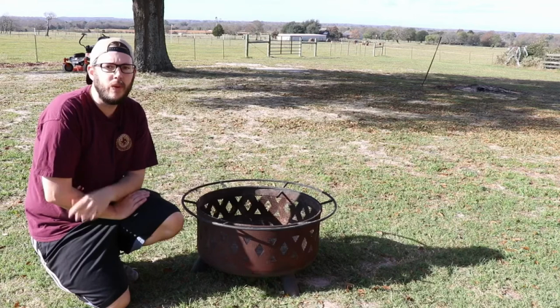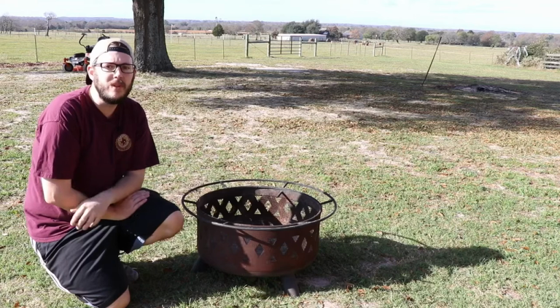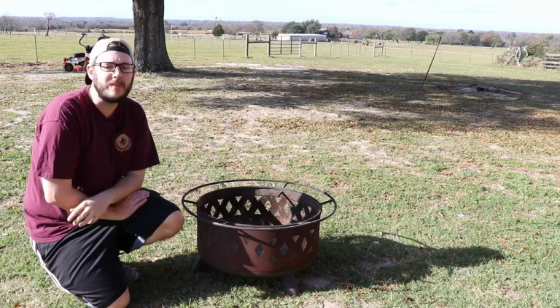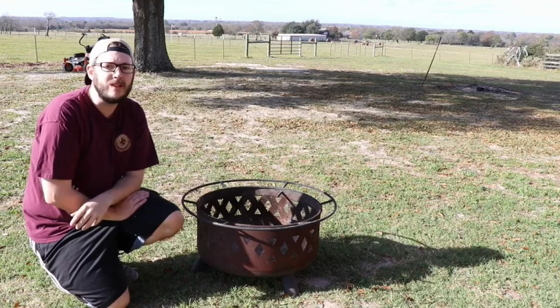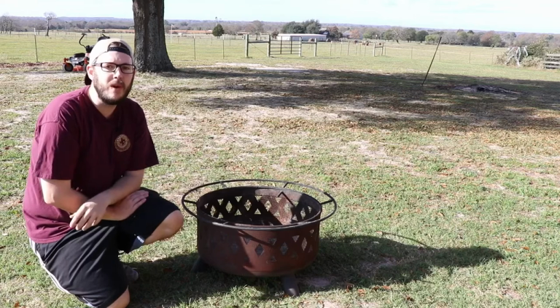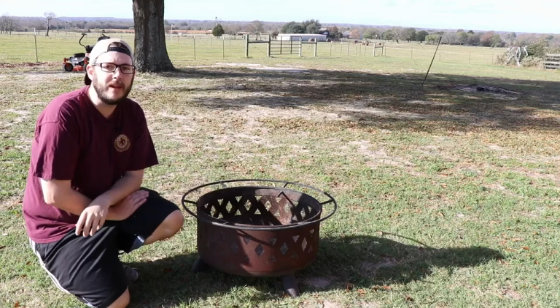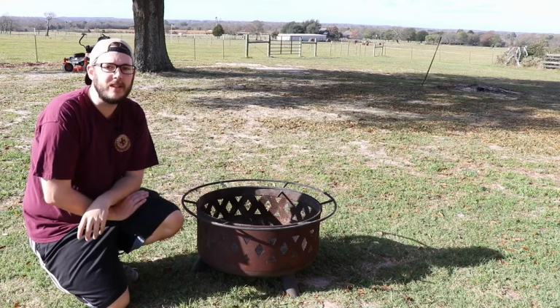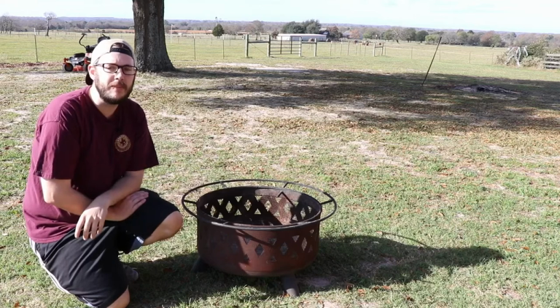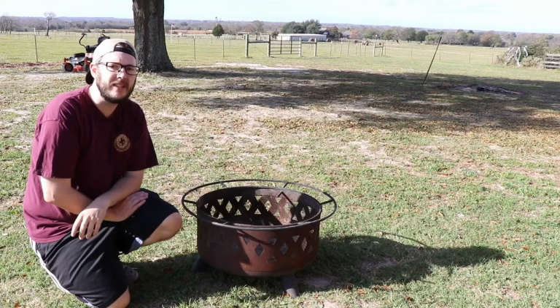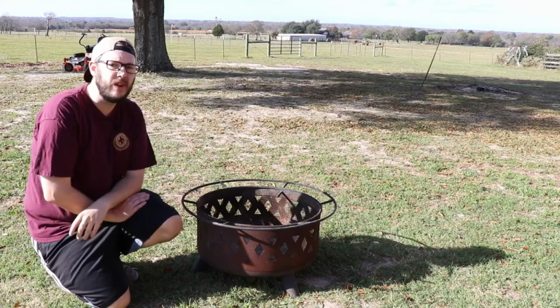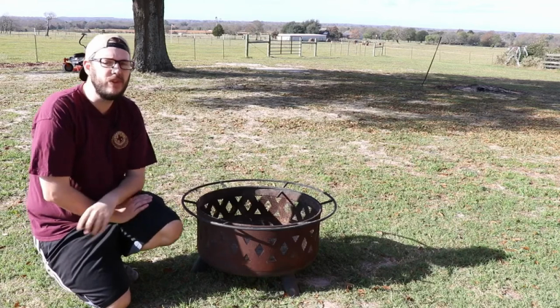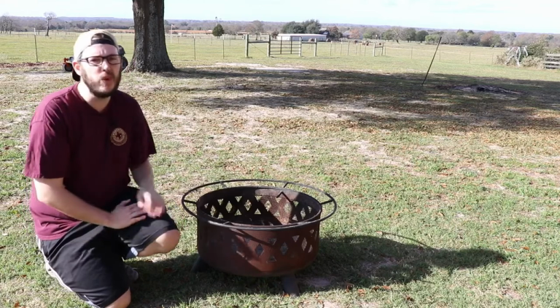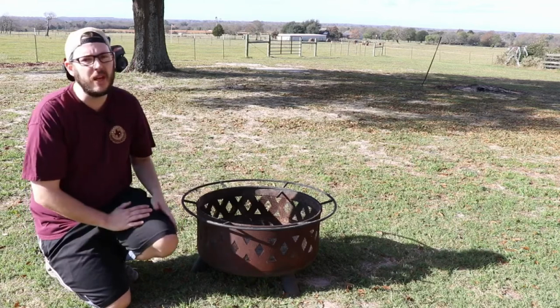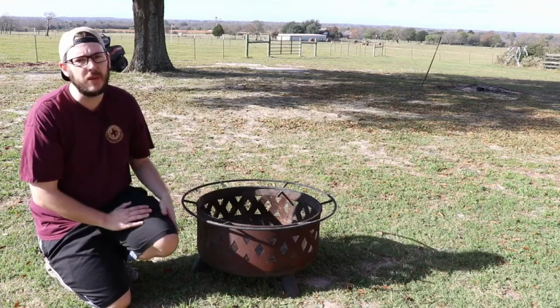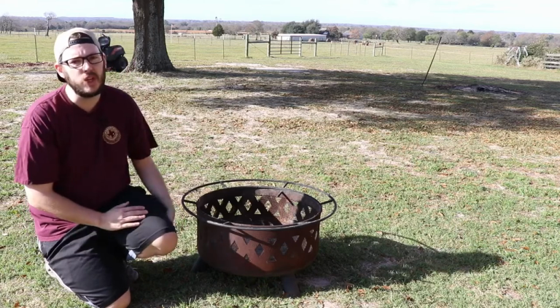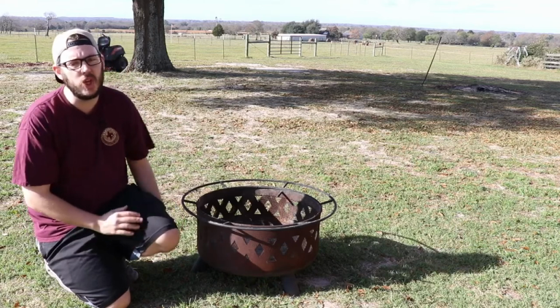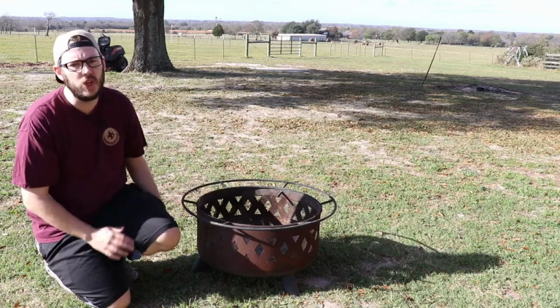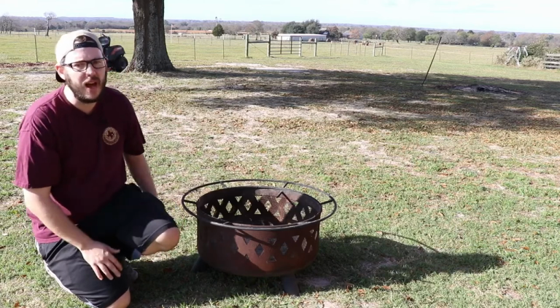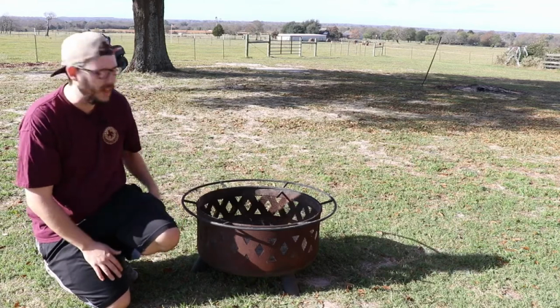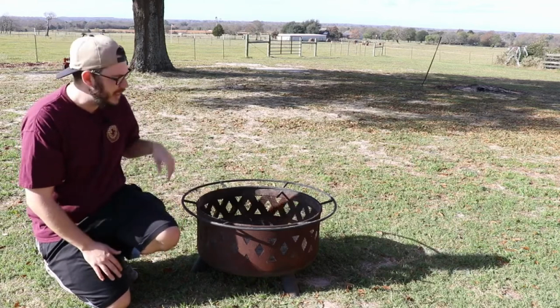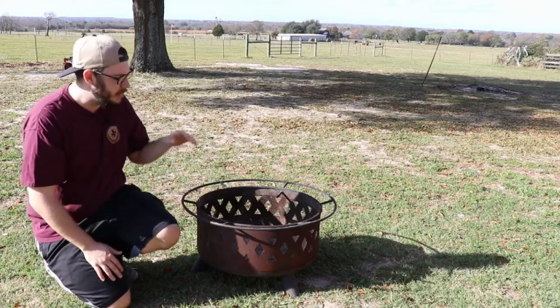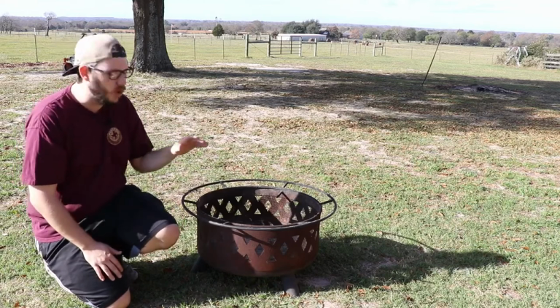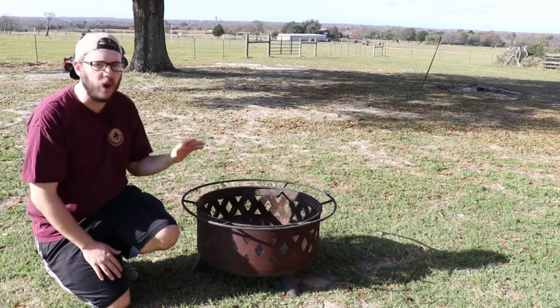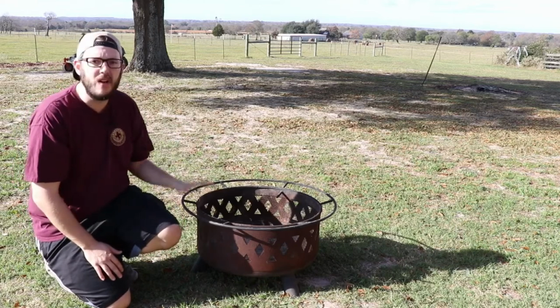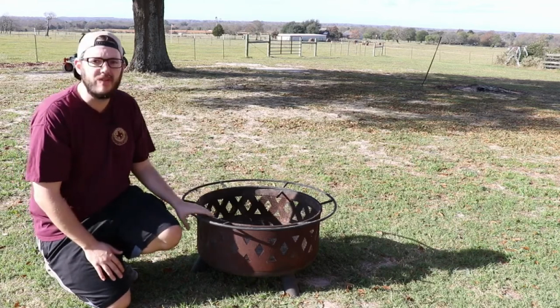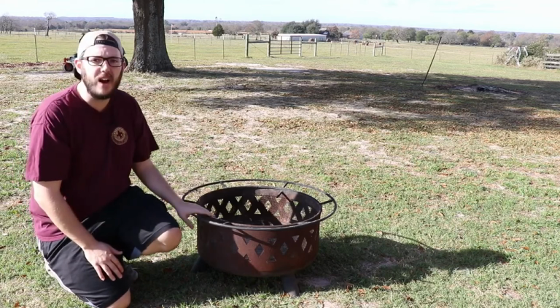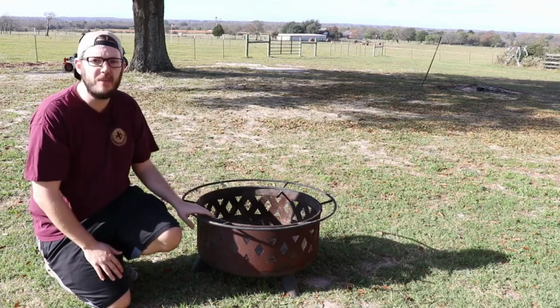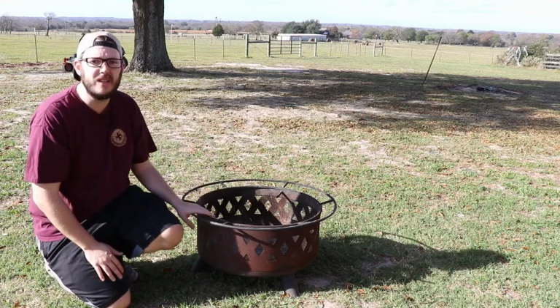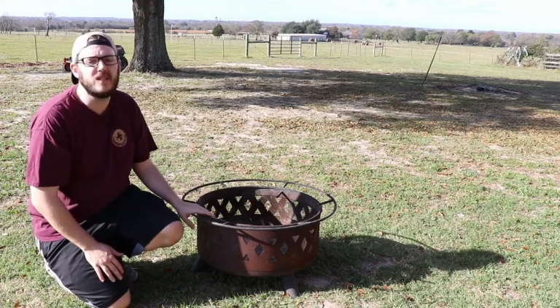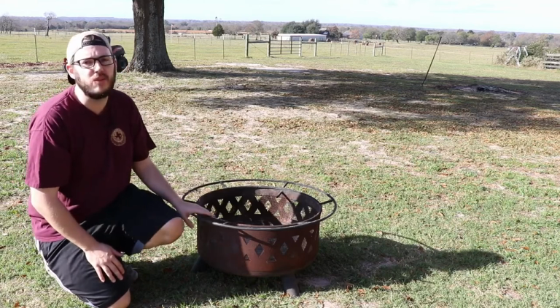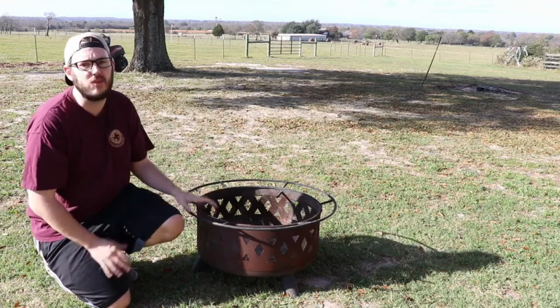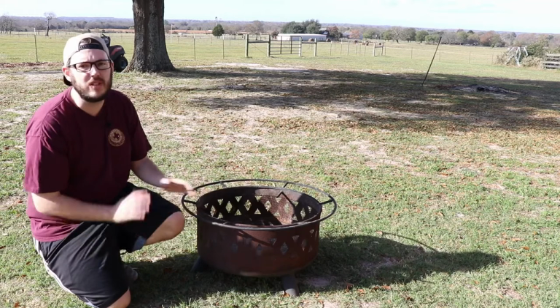Welcome back to Austin Makes Stuff. This week I'm going to show you how to keep your fire pits from rusting.